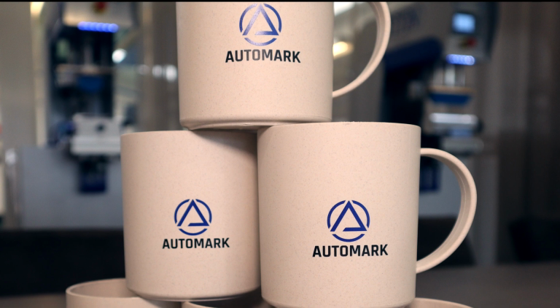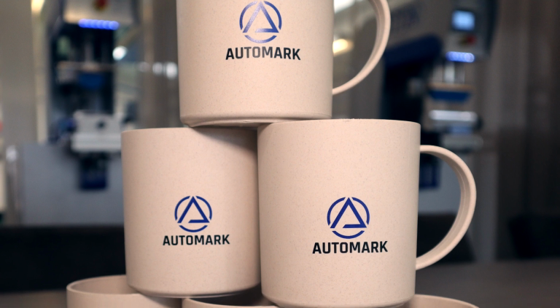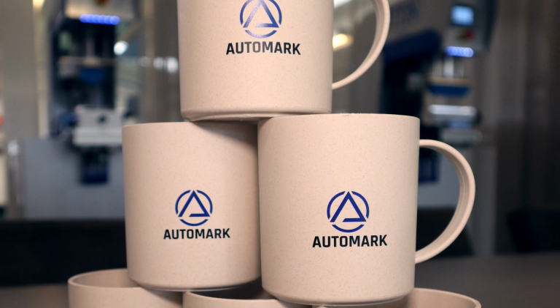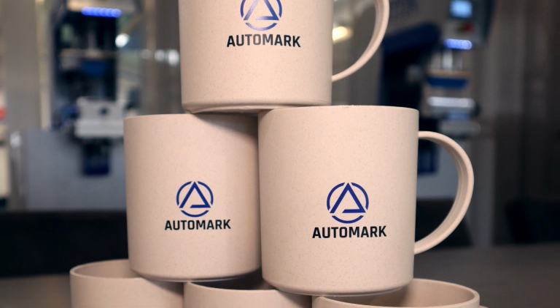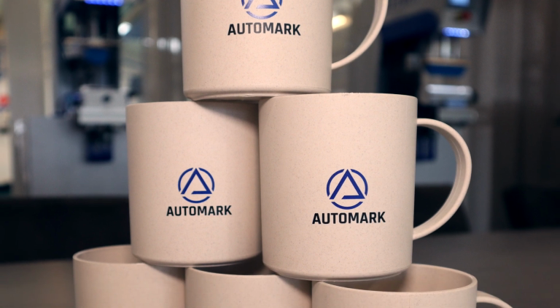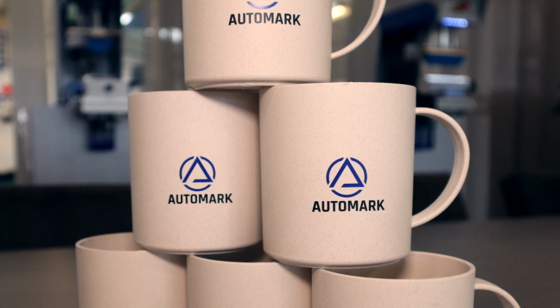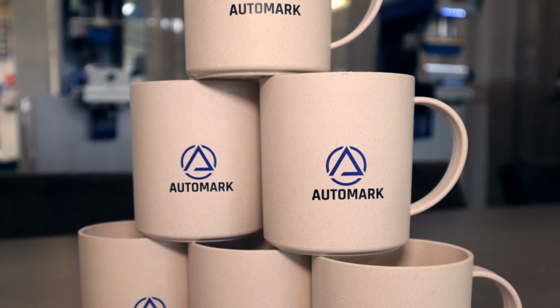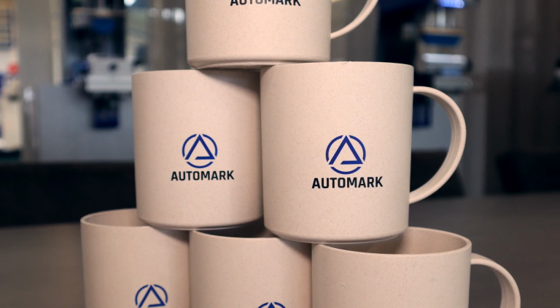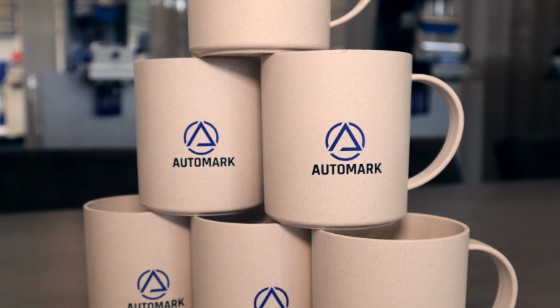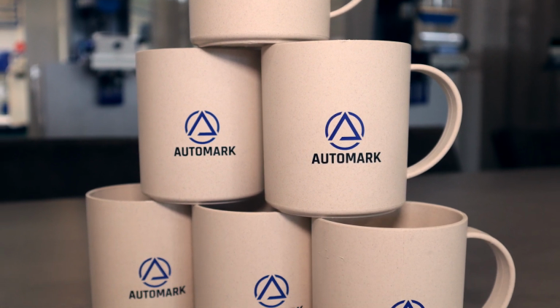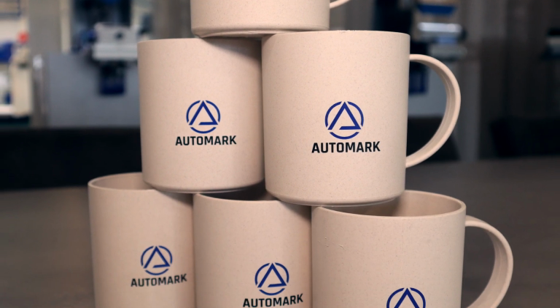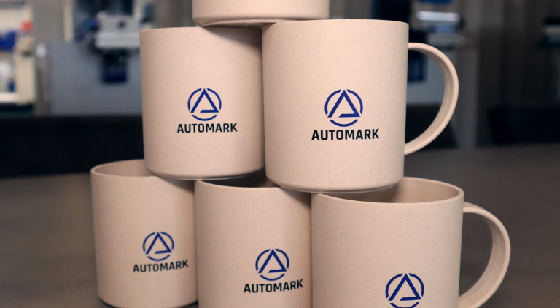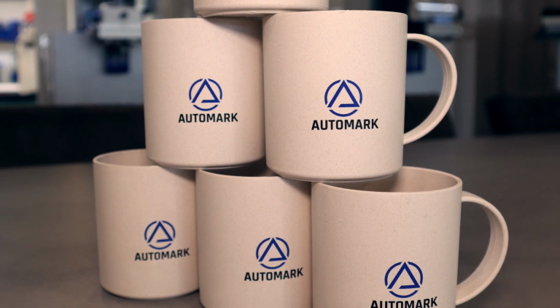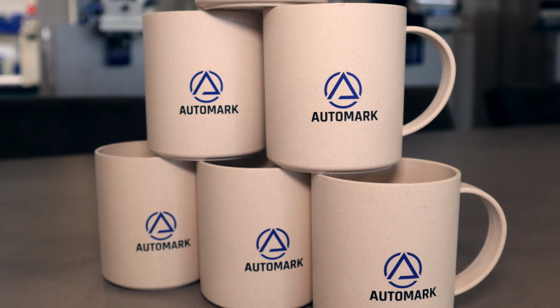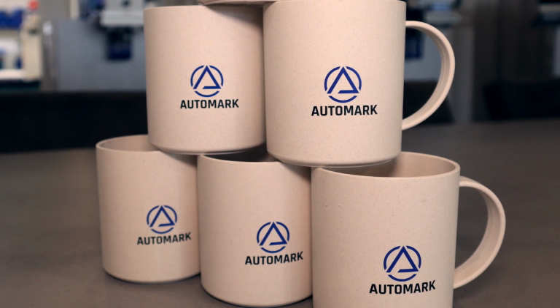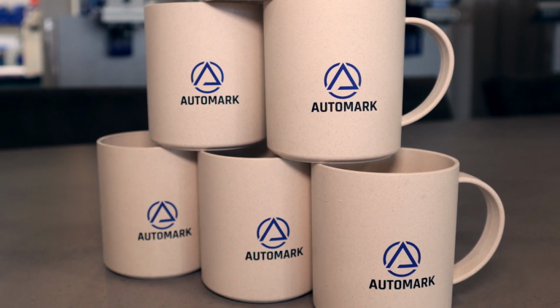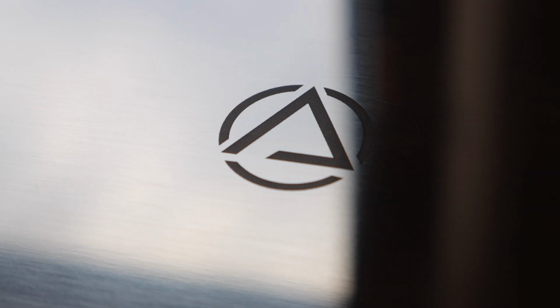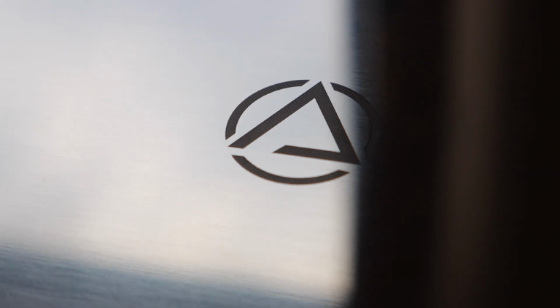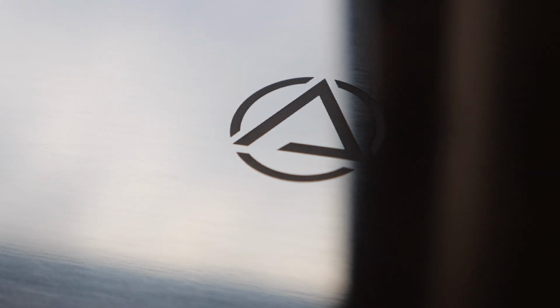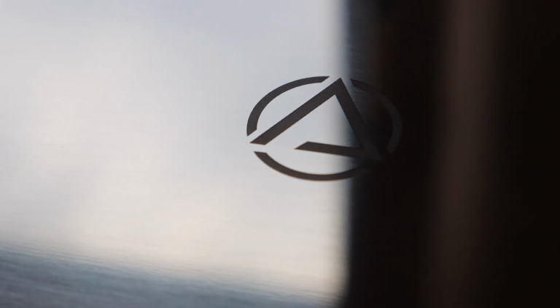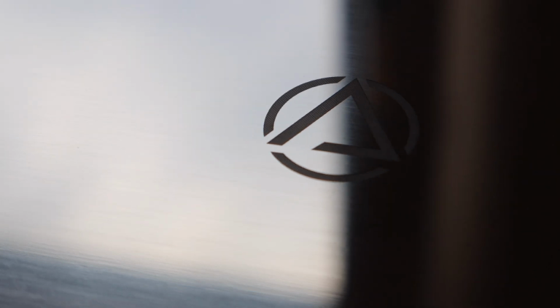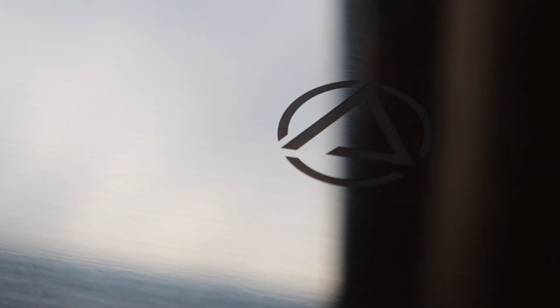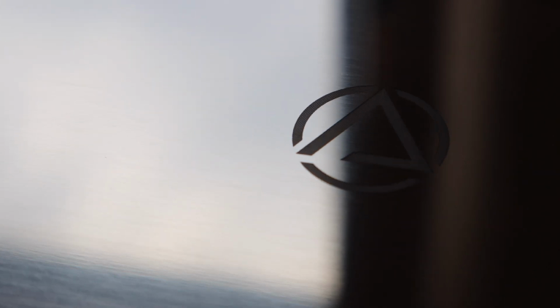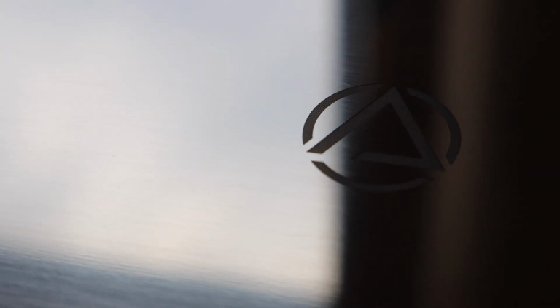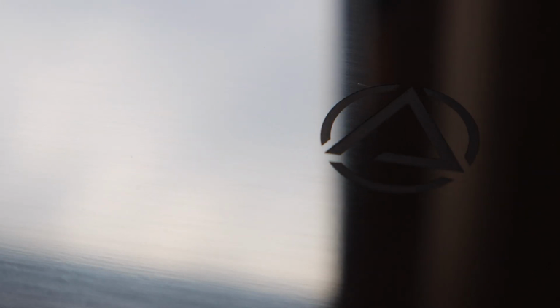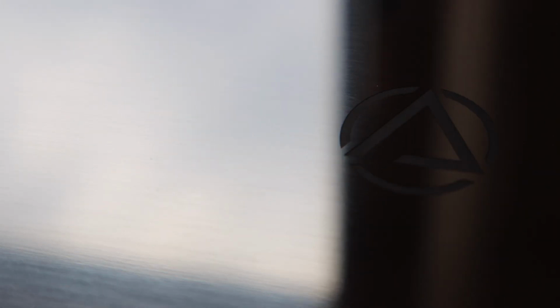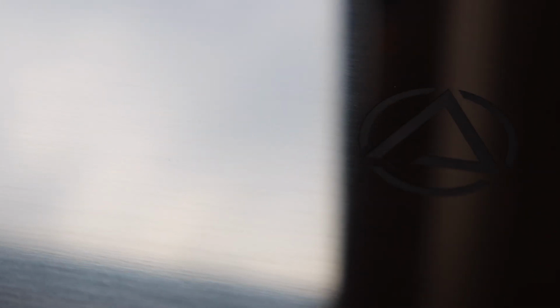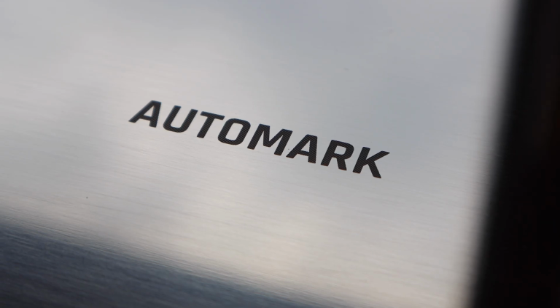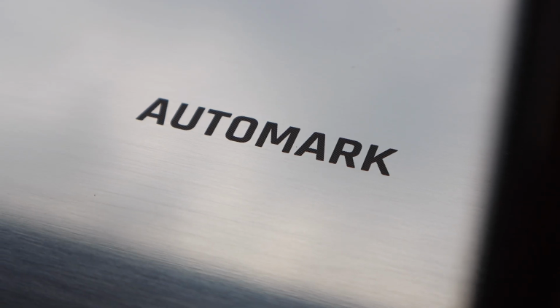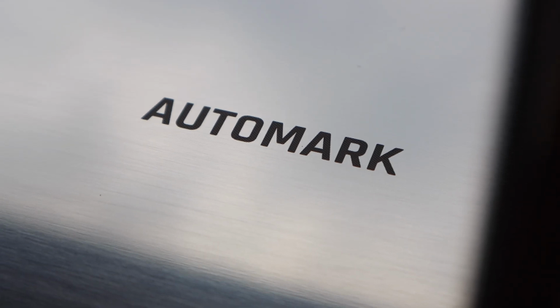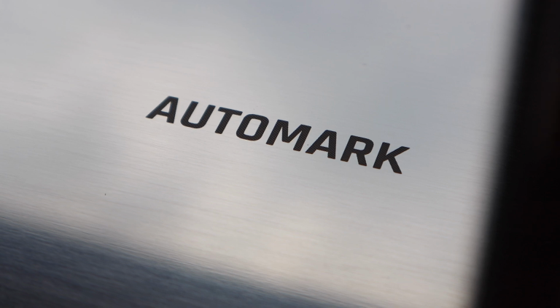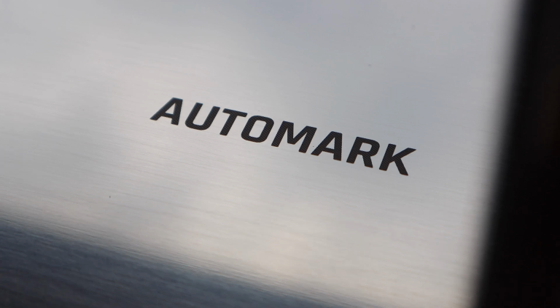Want to make a steel plate that gives you great looking prints like these? Stay tuned as we show you how.